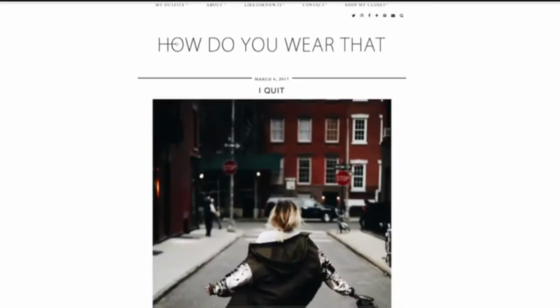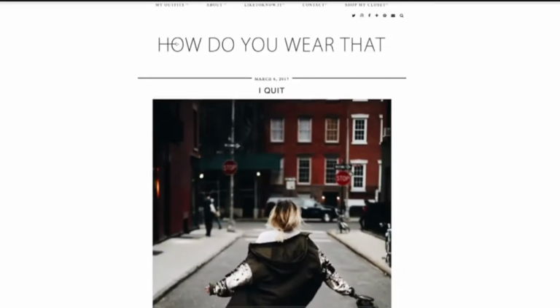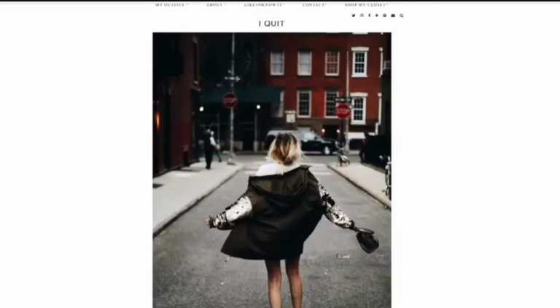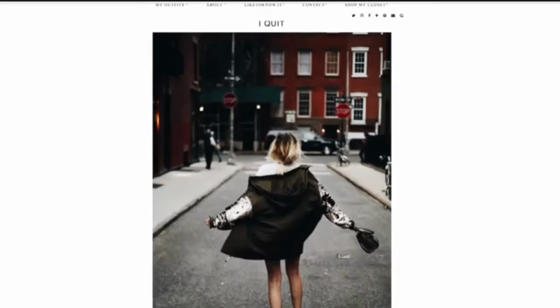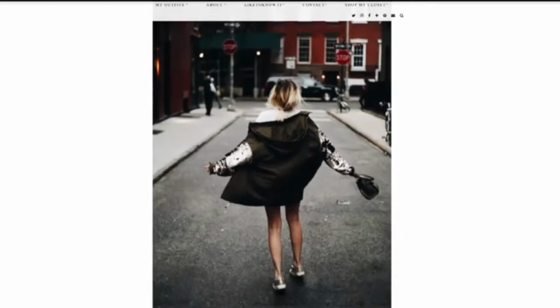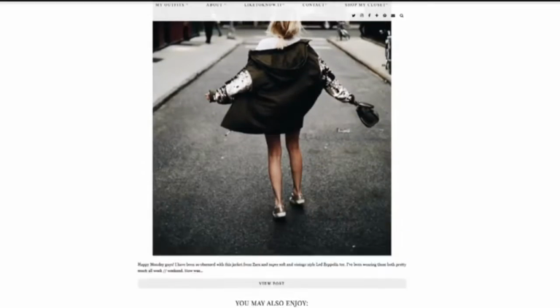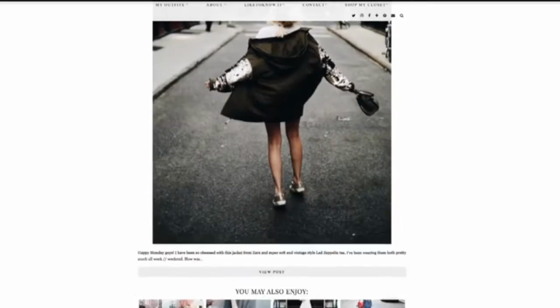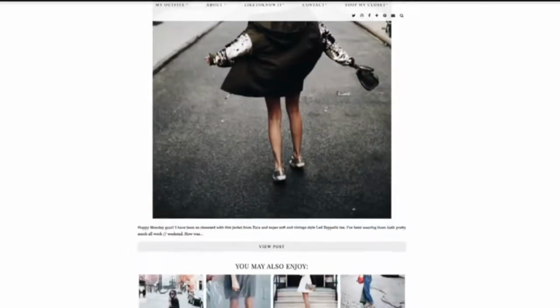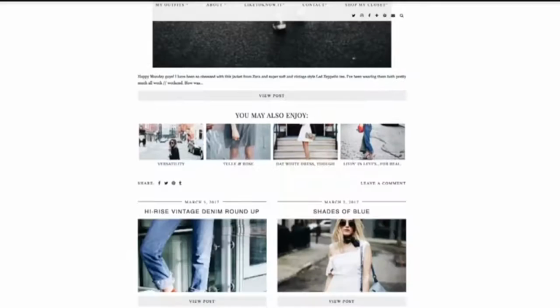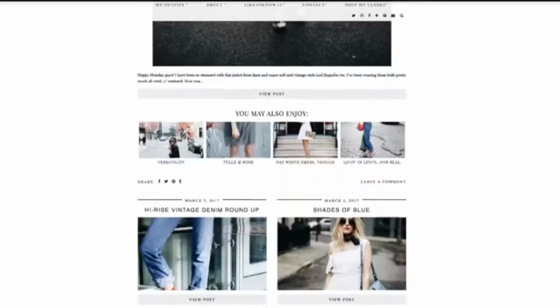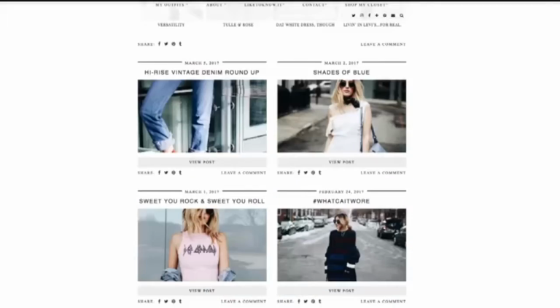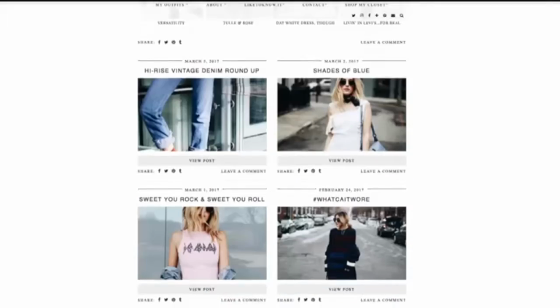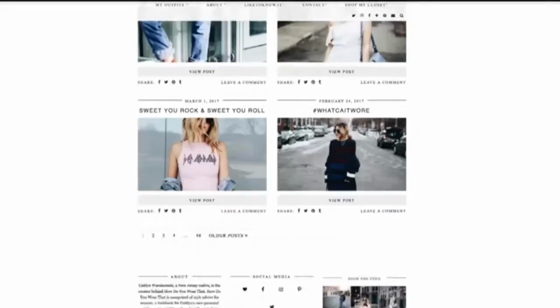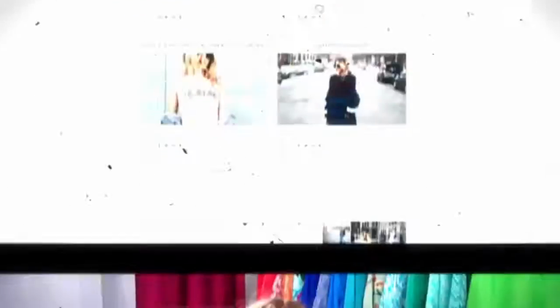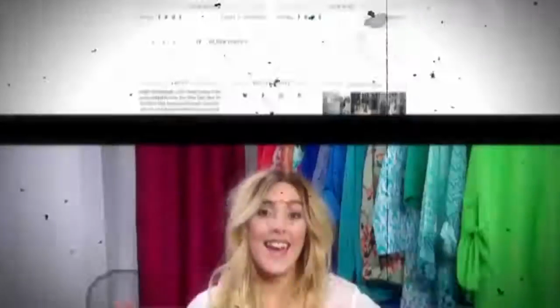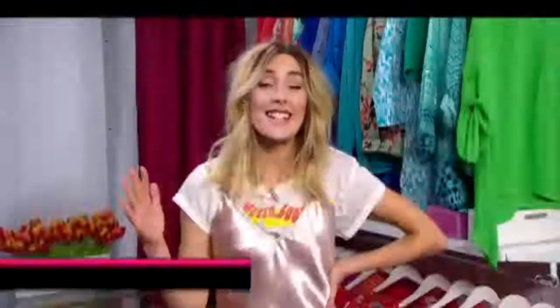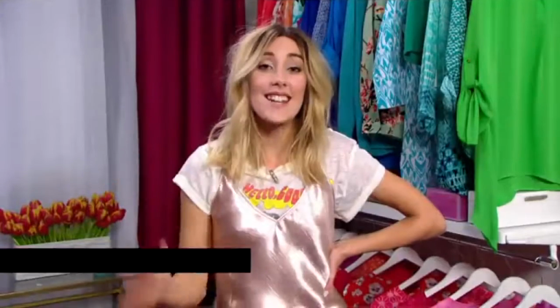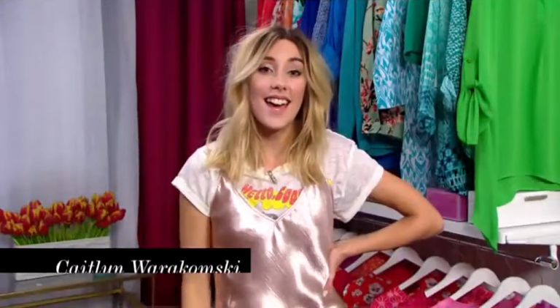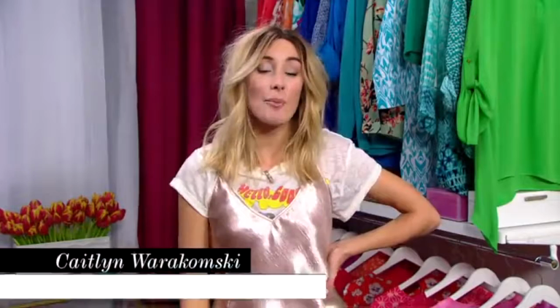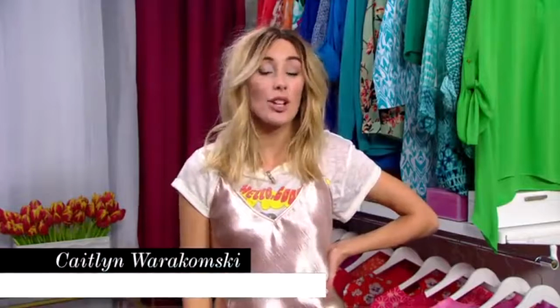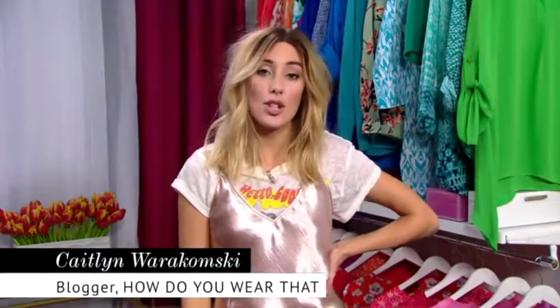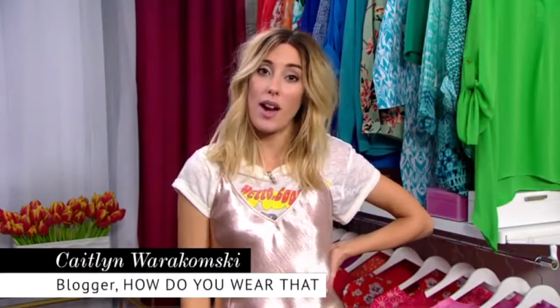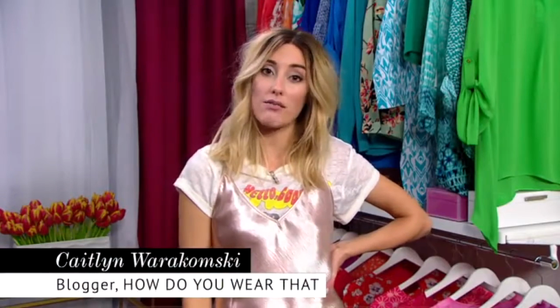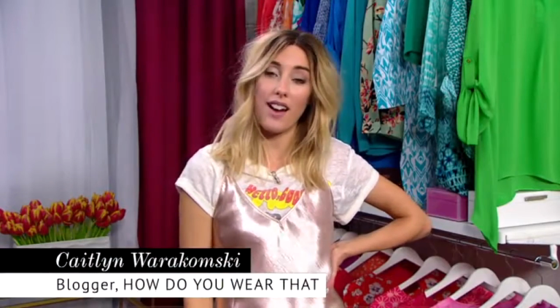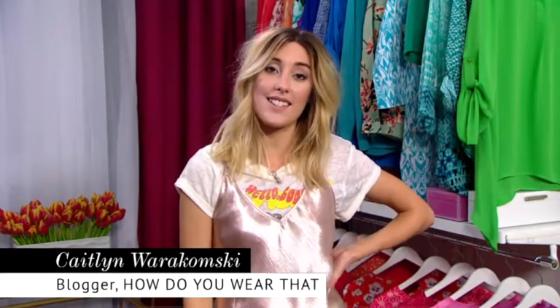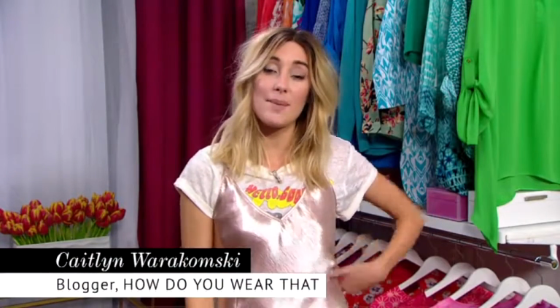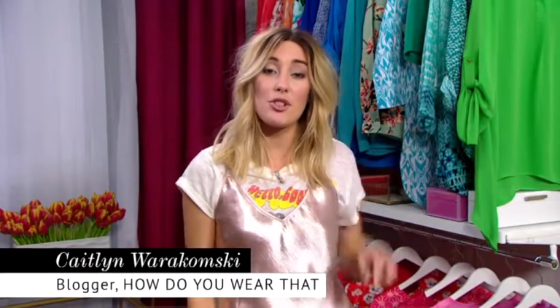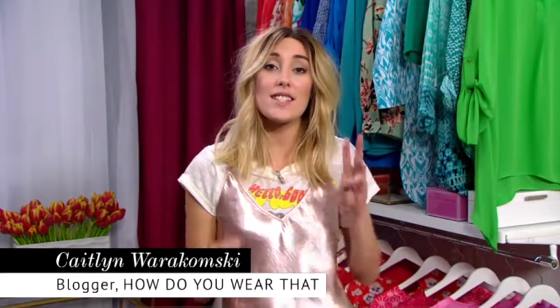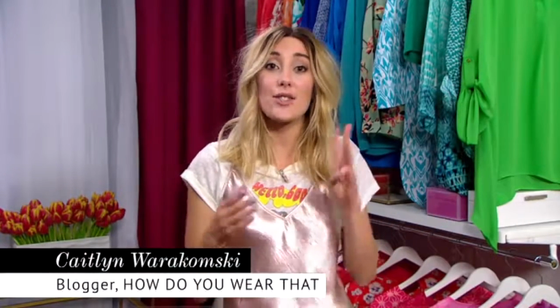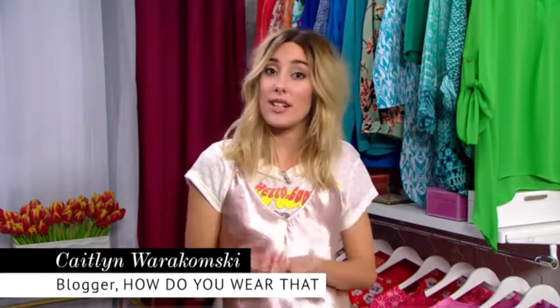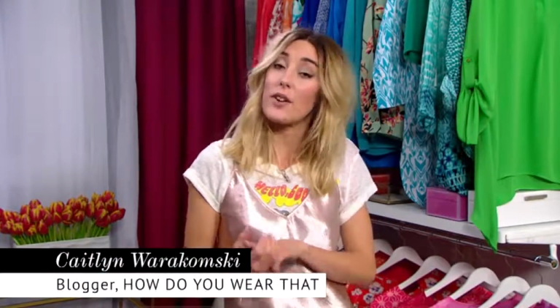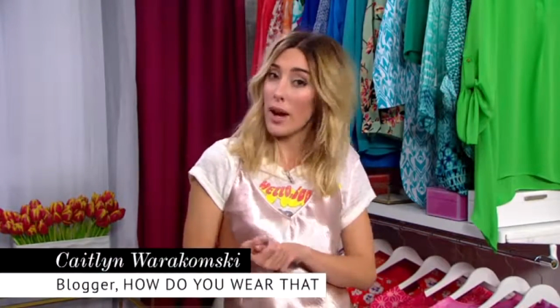Hey guys, this is Kate from How Do You Wear That, and today I'm going to show you how to rock a slip dress three different ways.